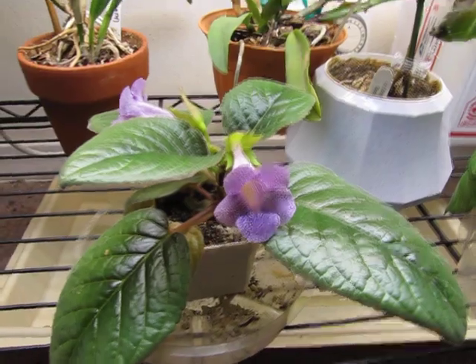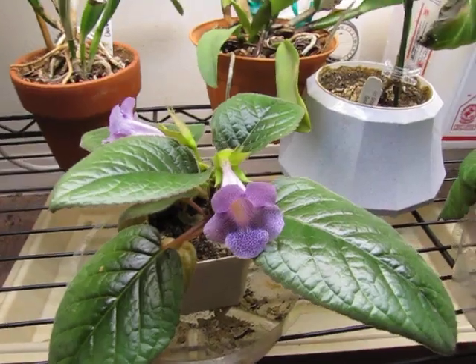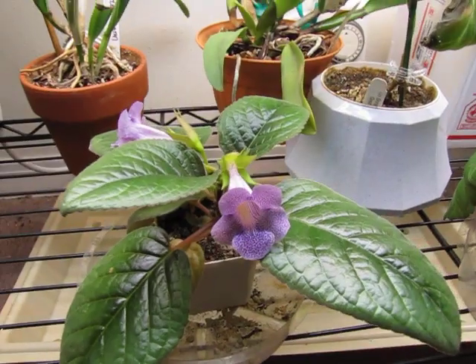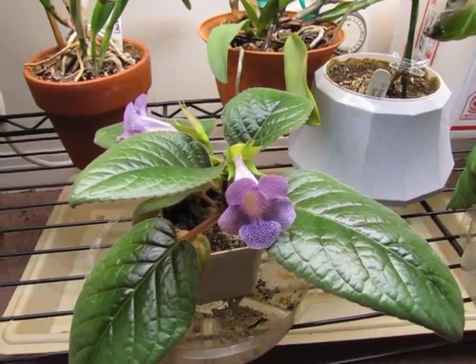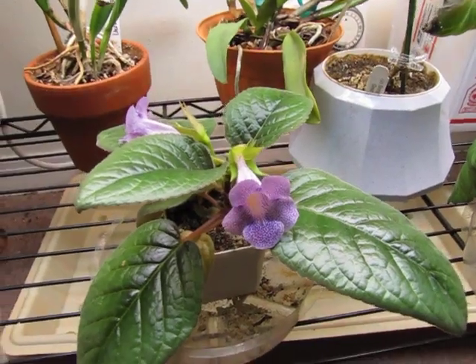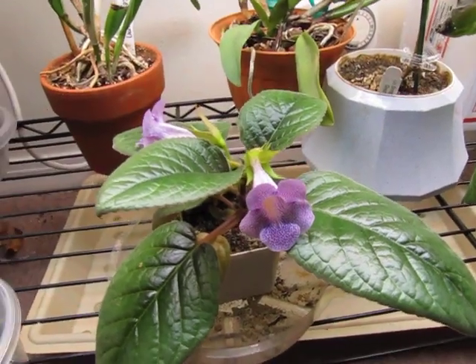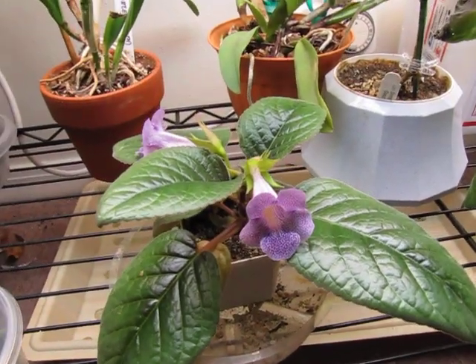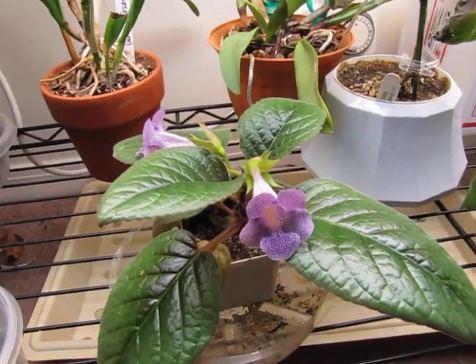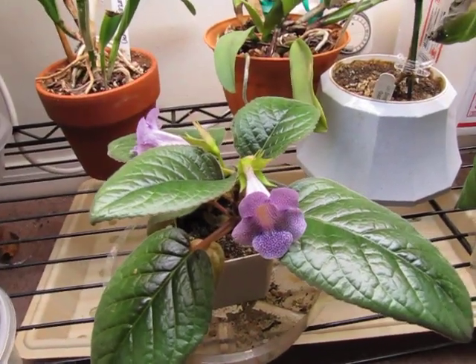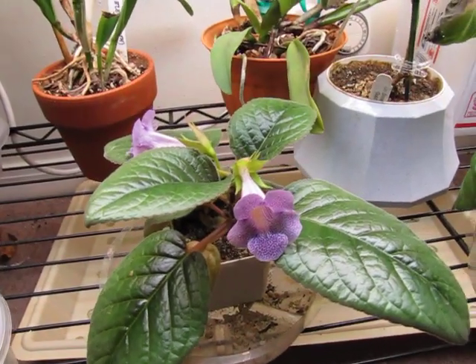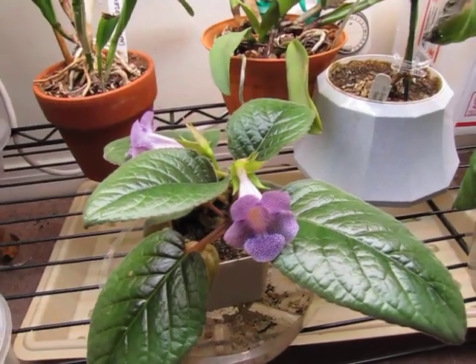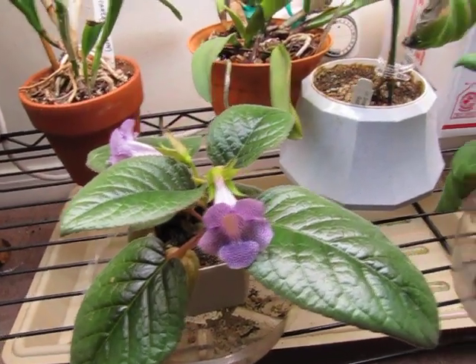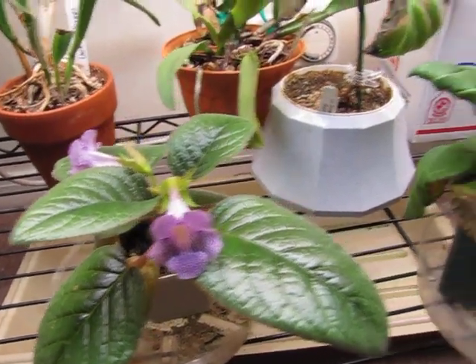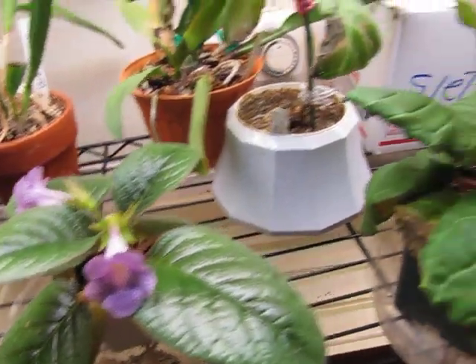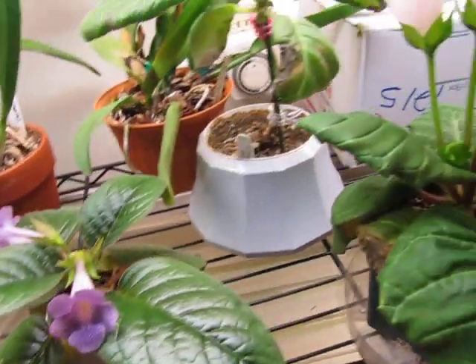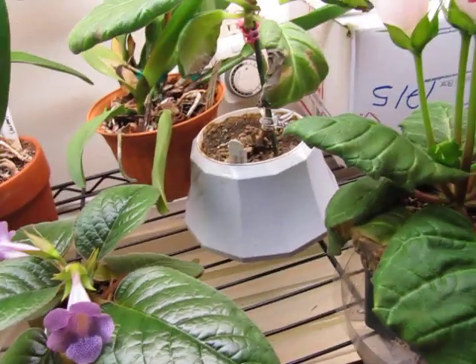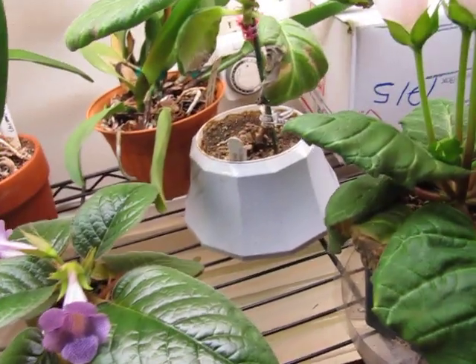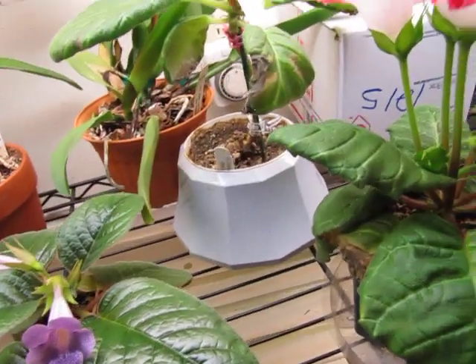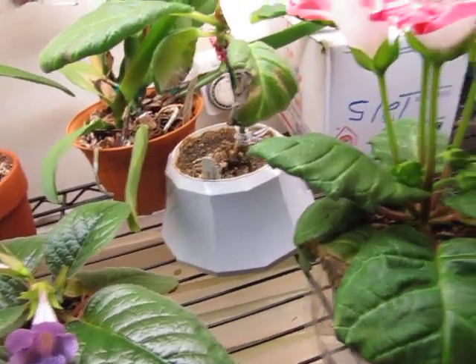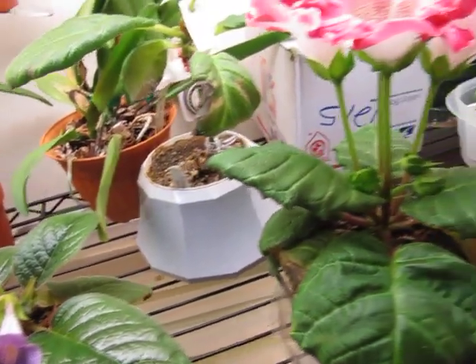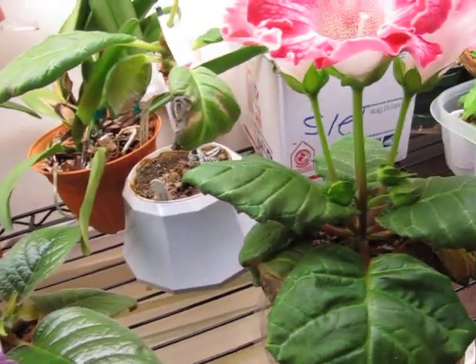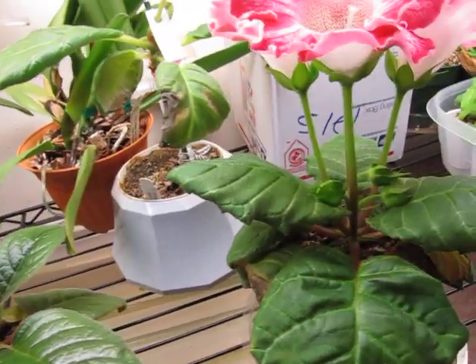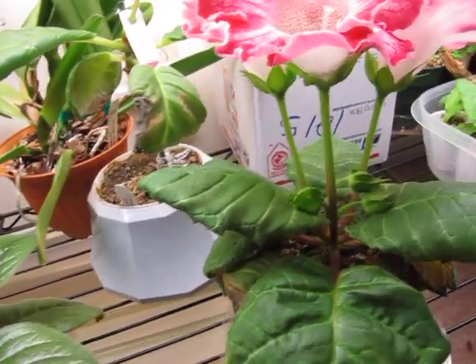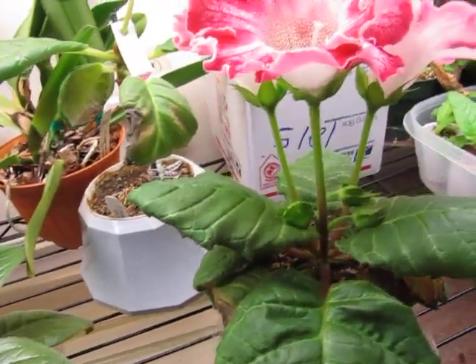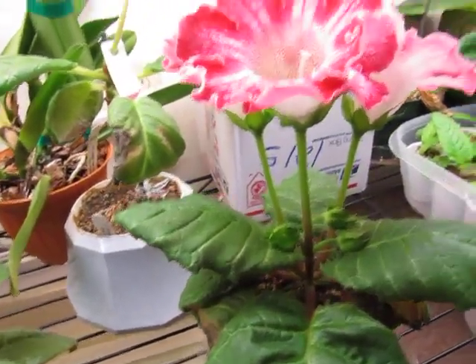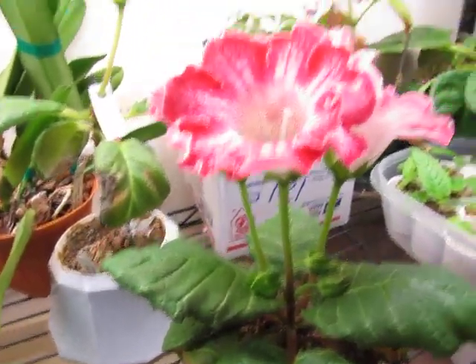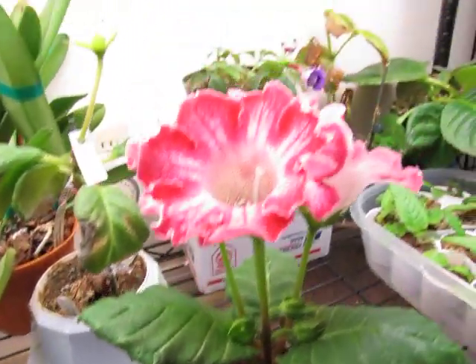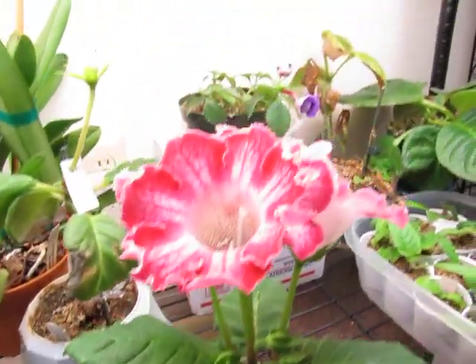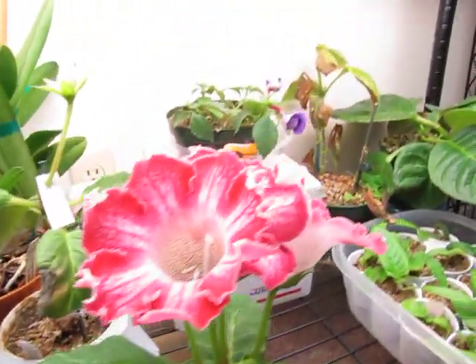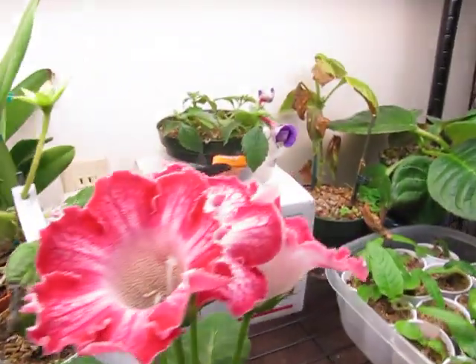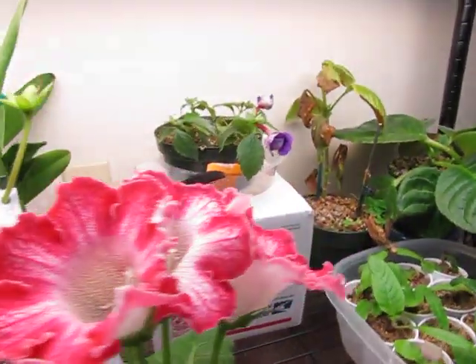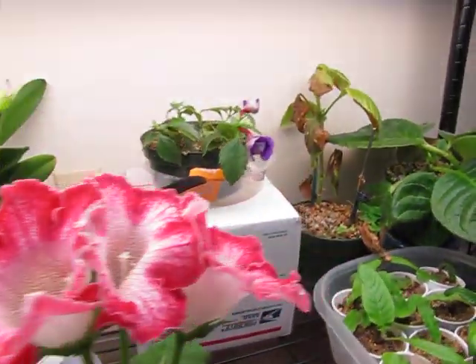I guess my next video will feature this new Achimenes, and we'll see what happens with that.